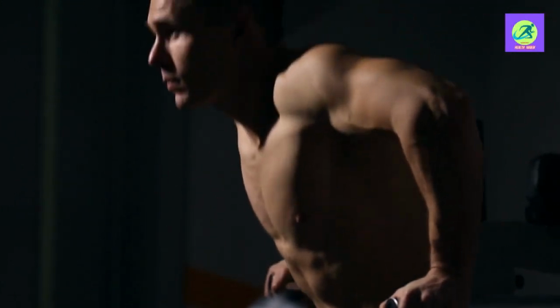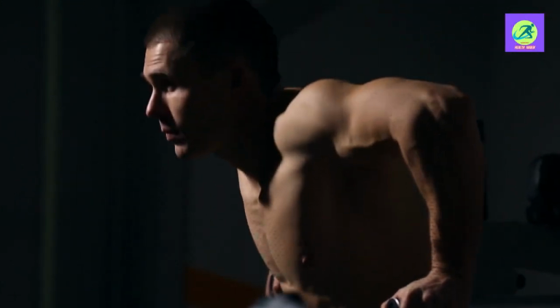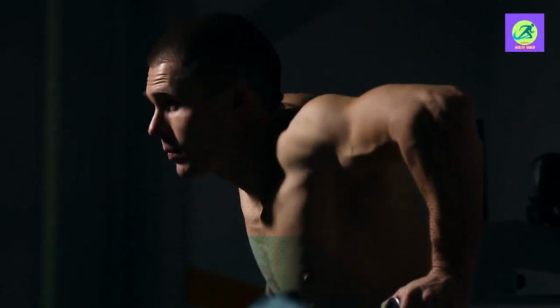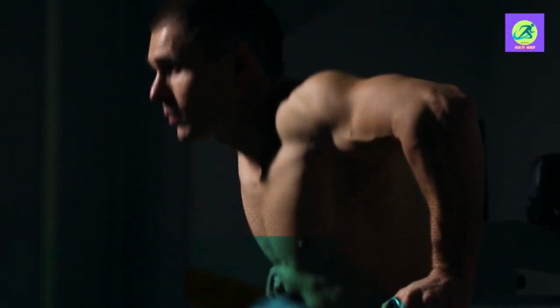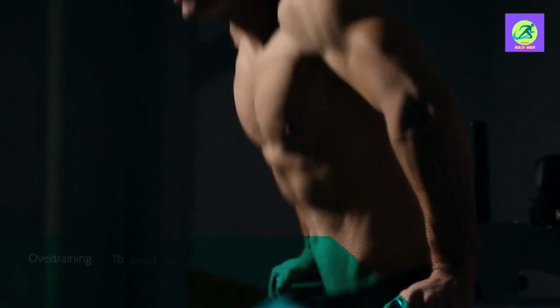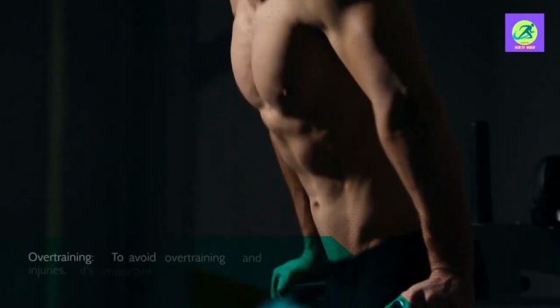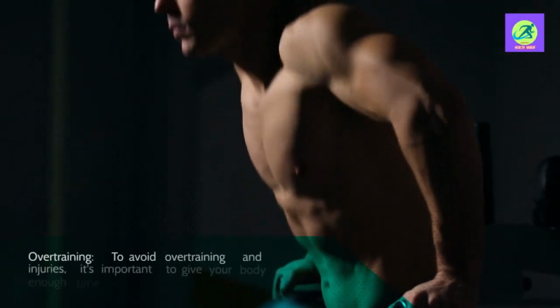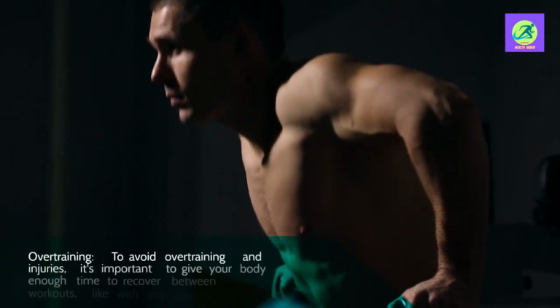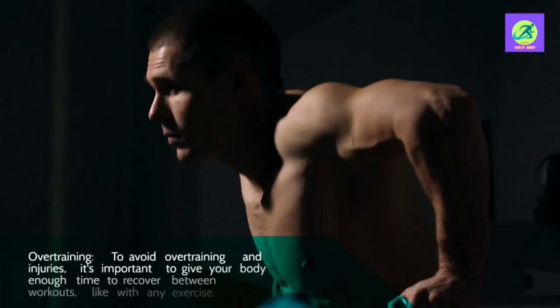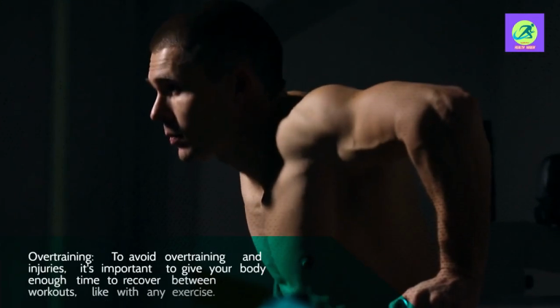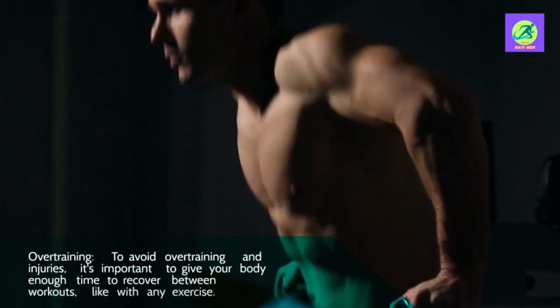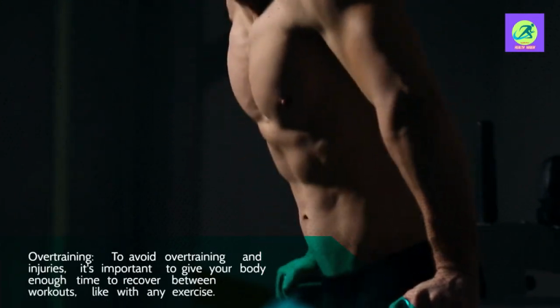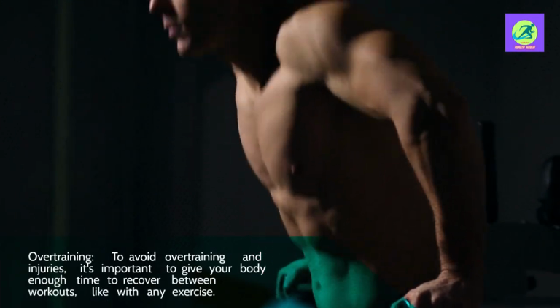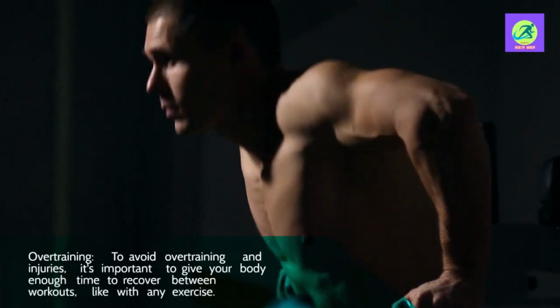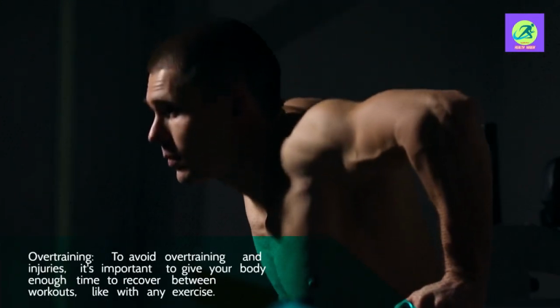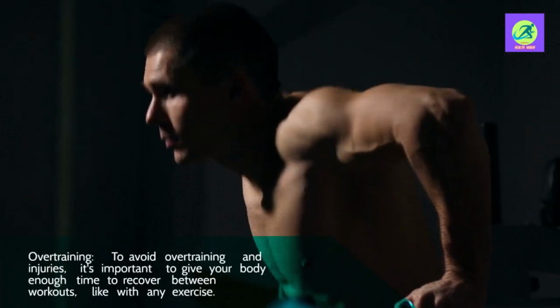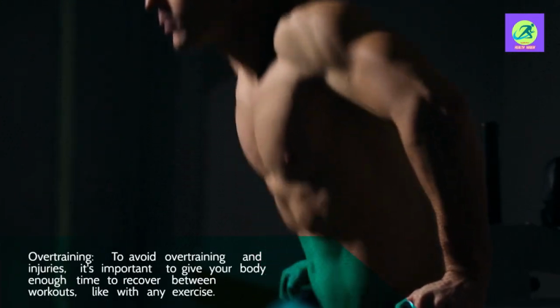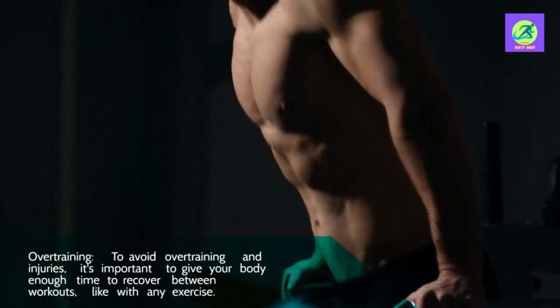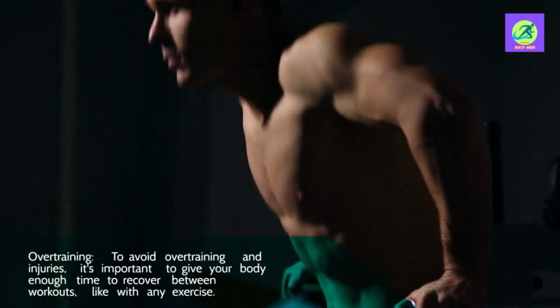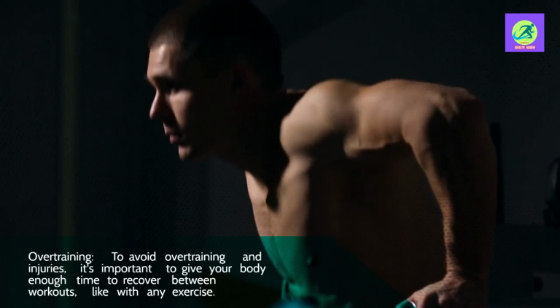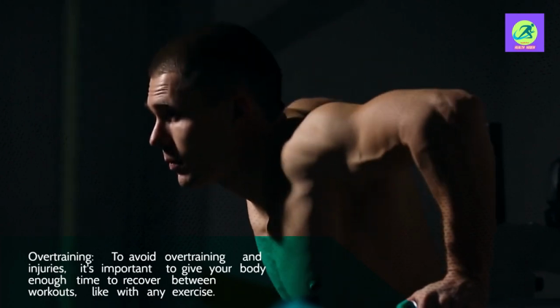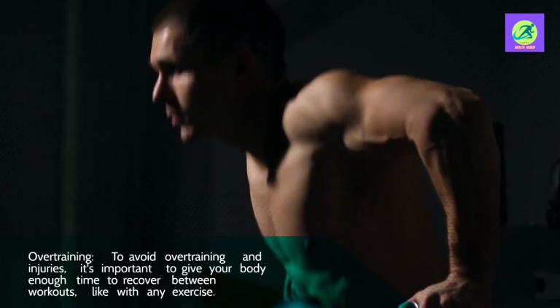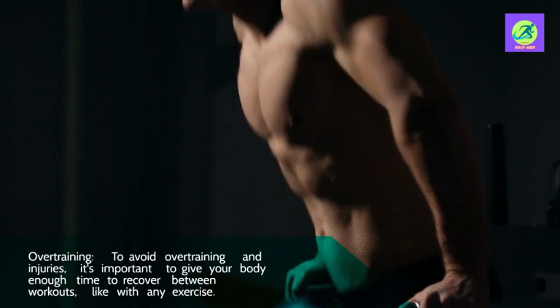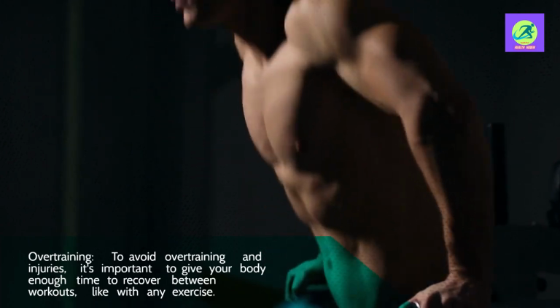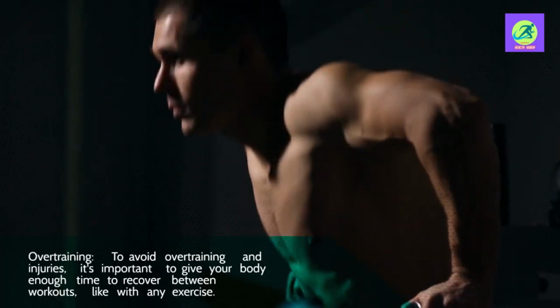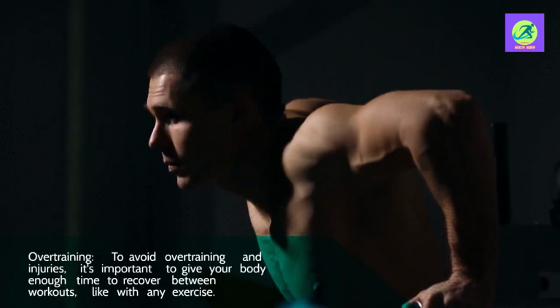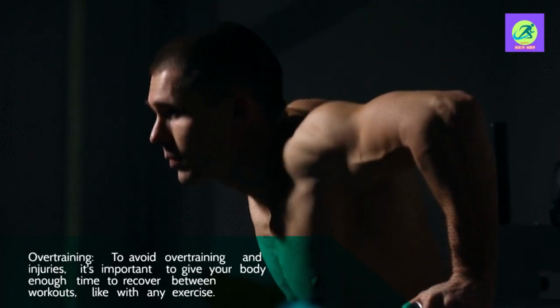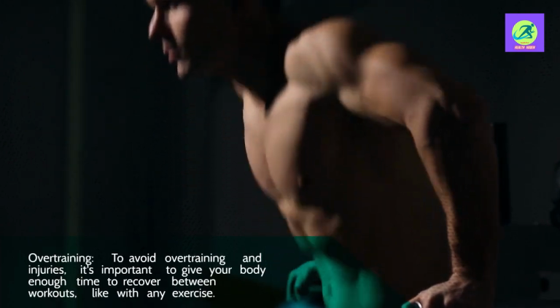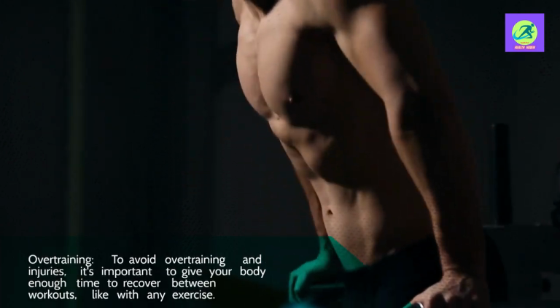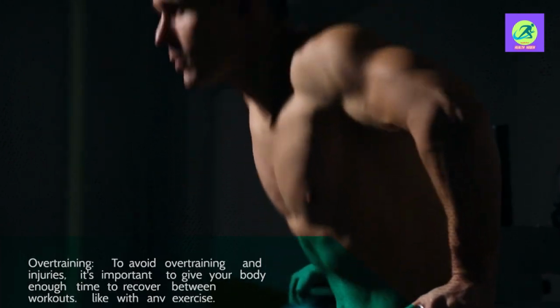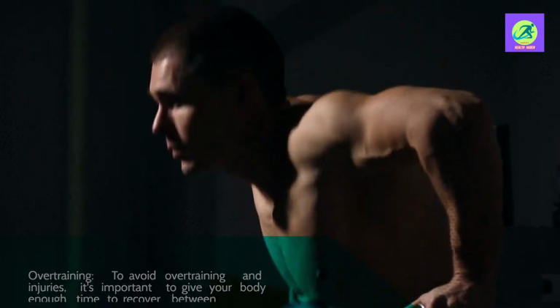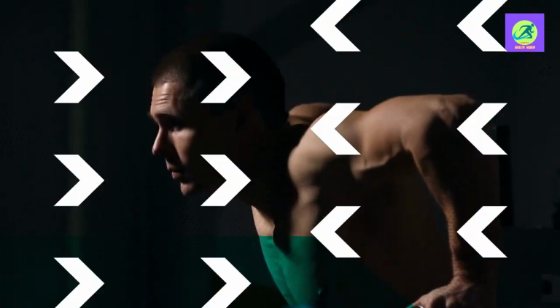Overtraining — to avoid overtraining and injuries, it's important to give your body enough time to recover between workouts, as with any exercise.